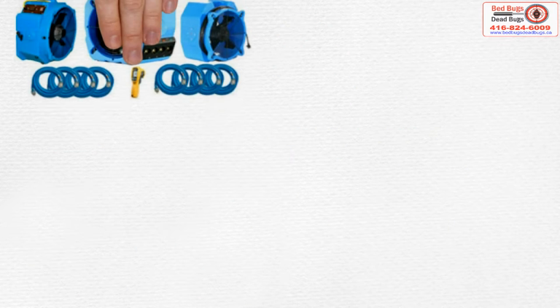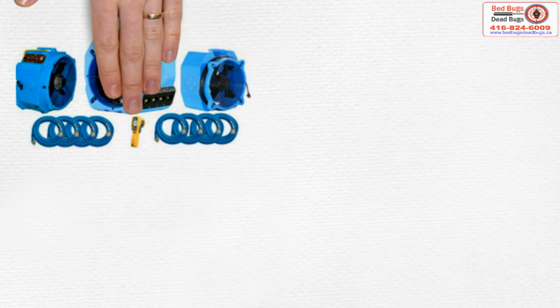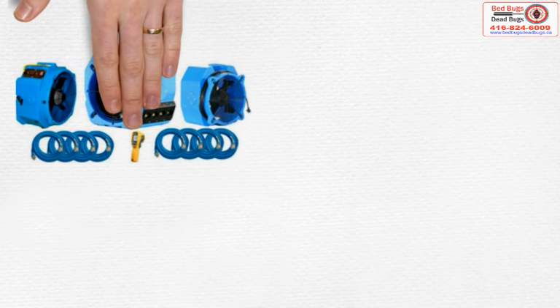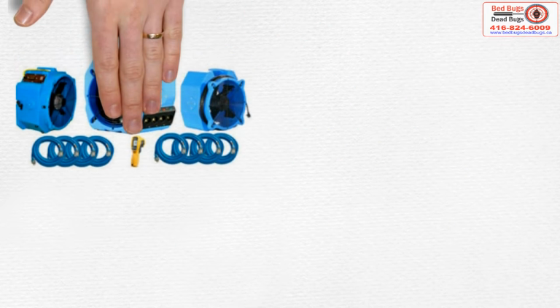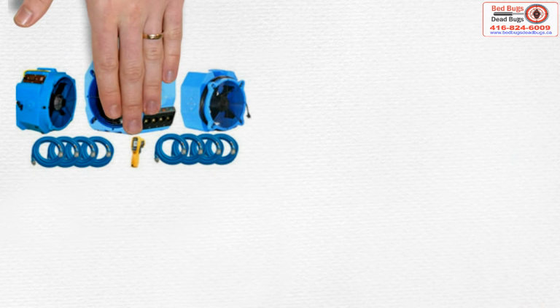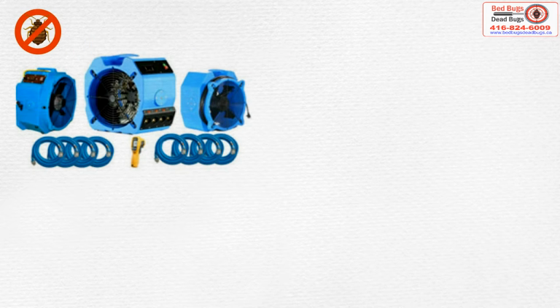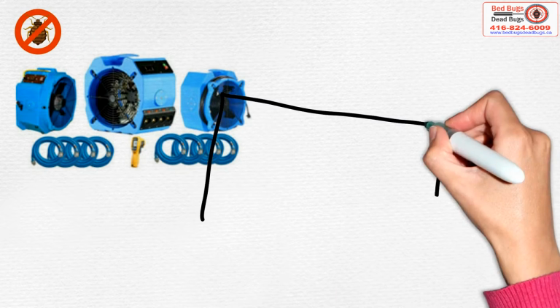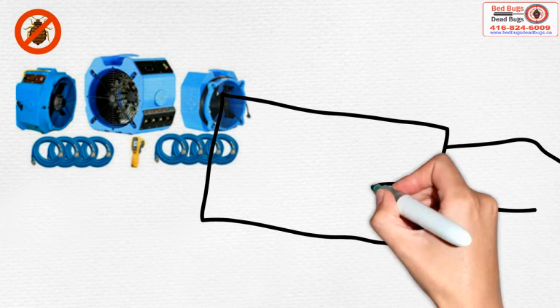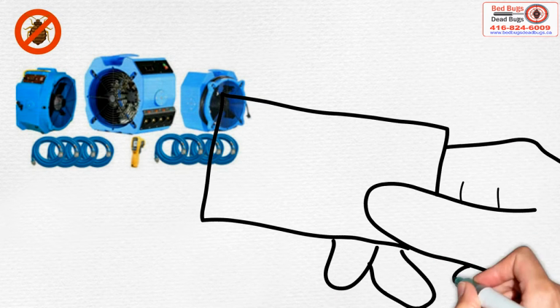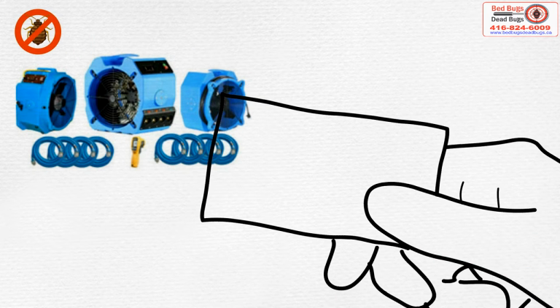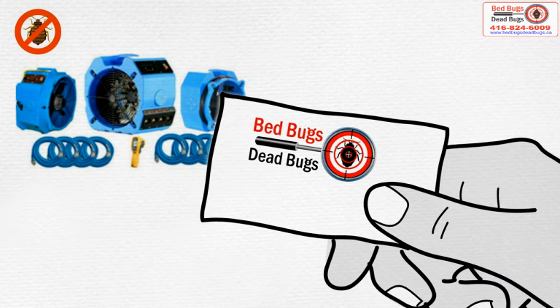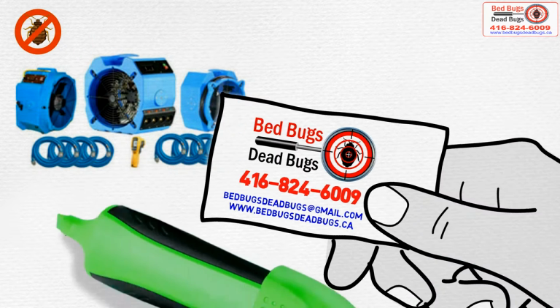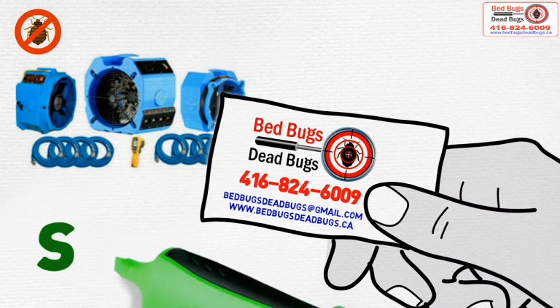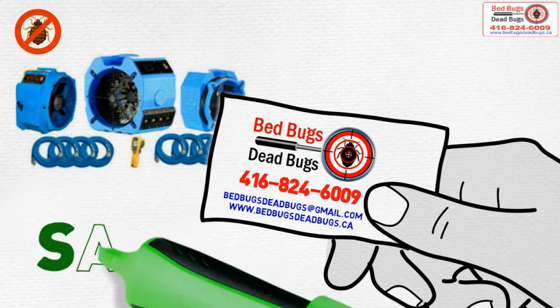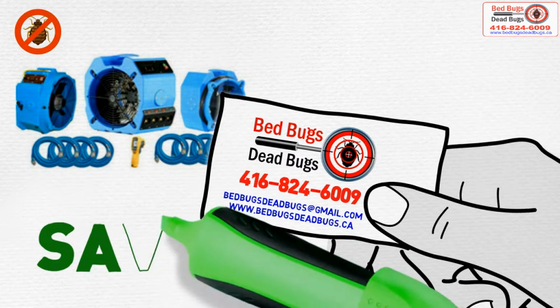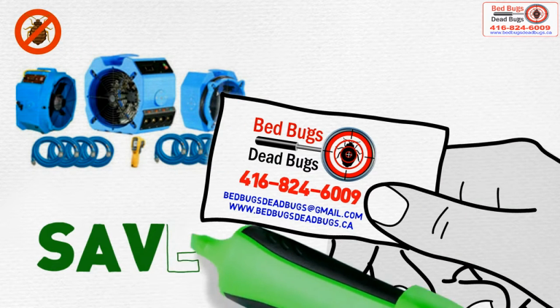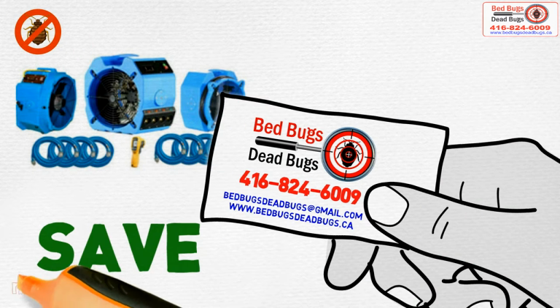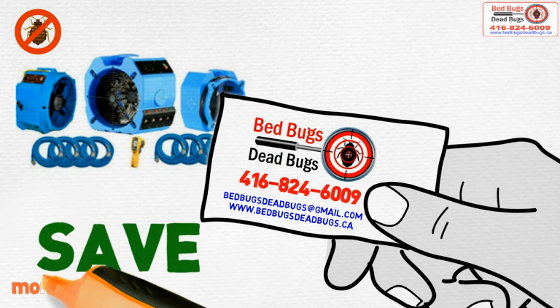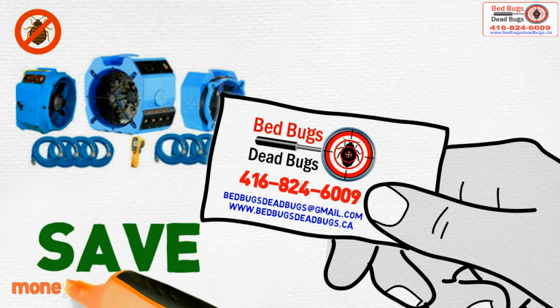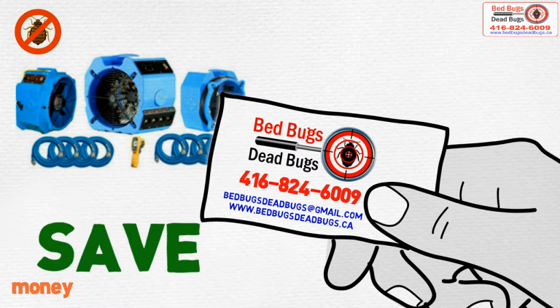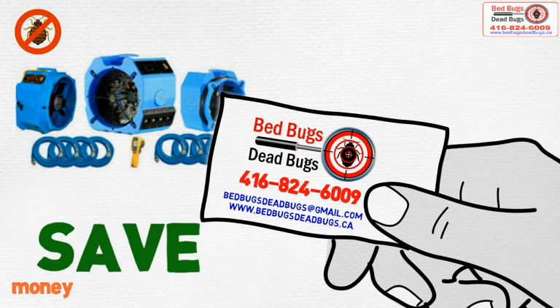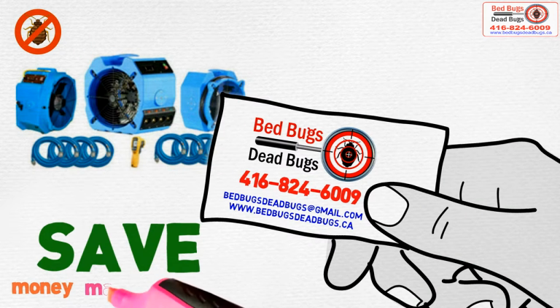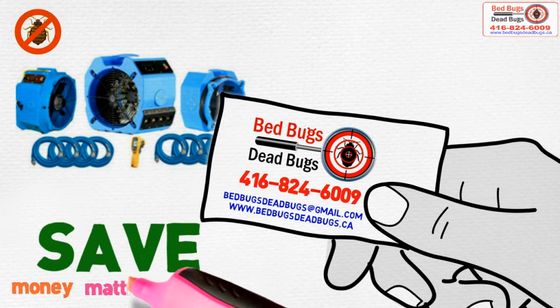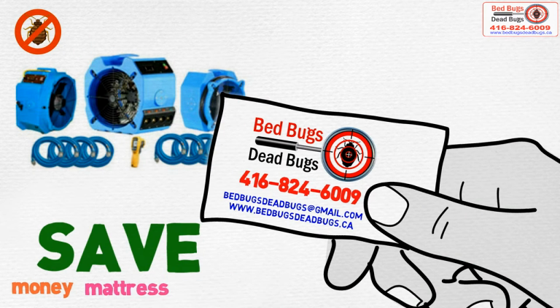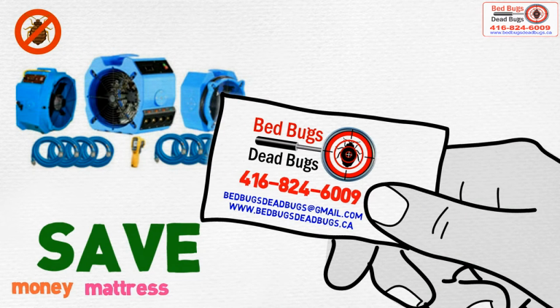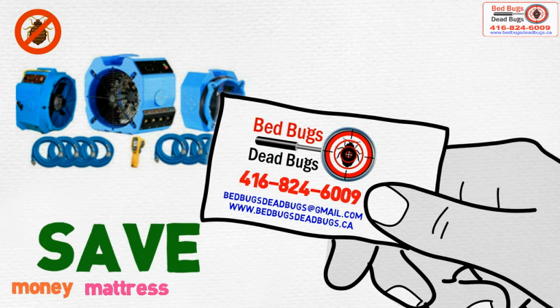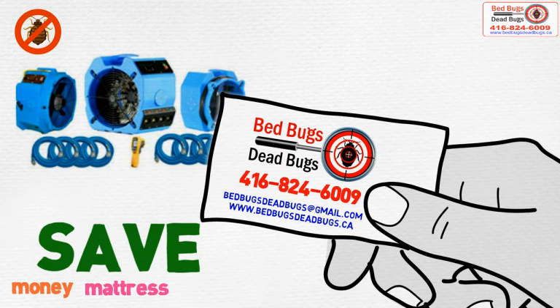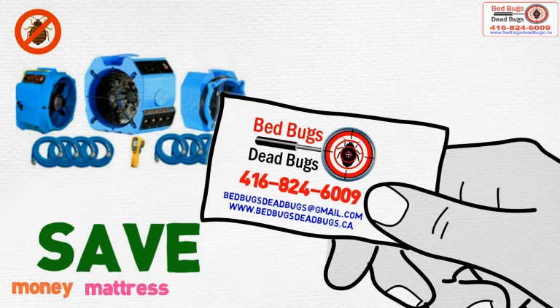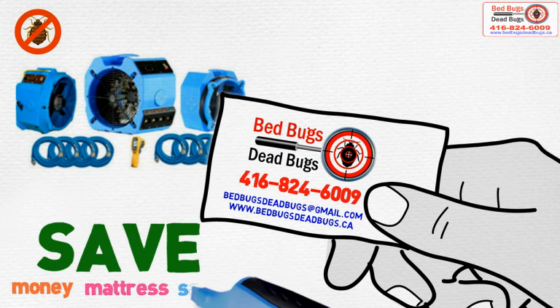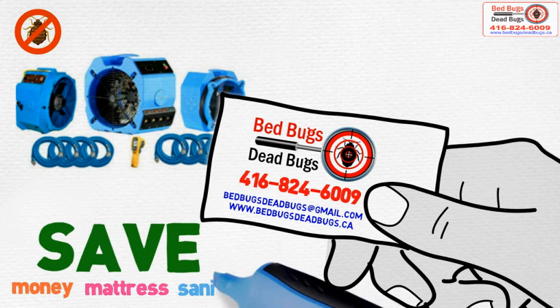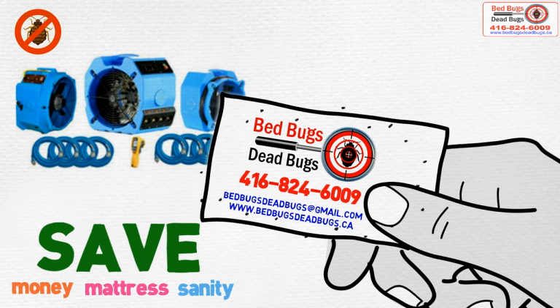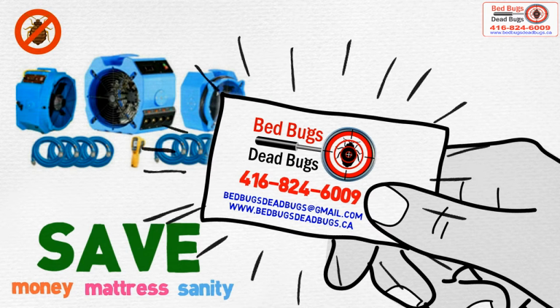Rent a bed bug heater today and save your money, save your mattress, save your sanity.